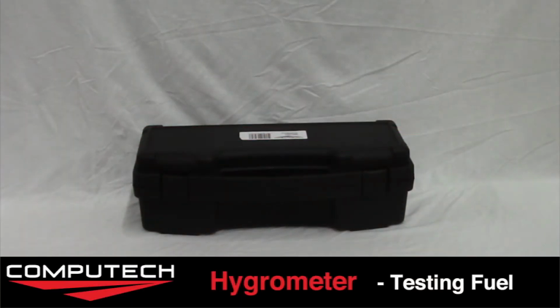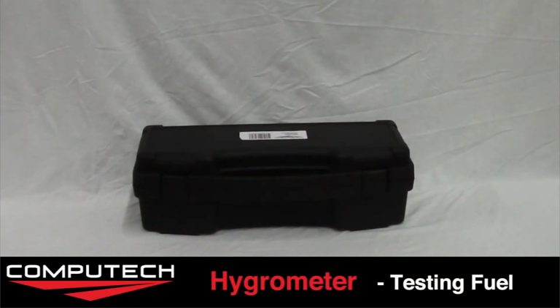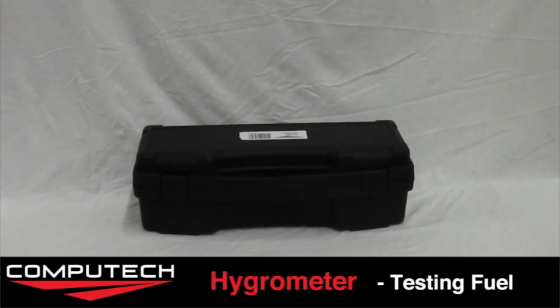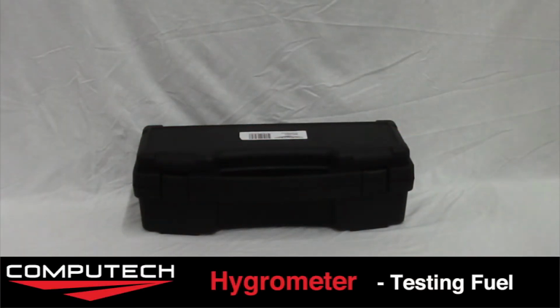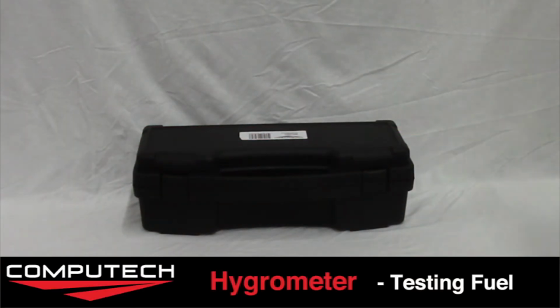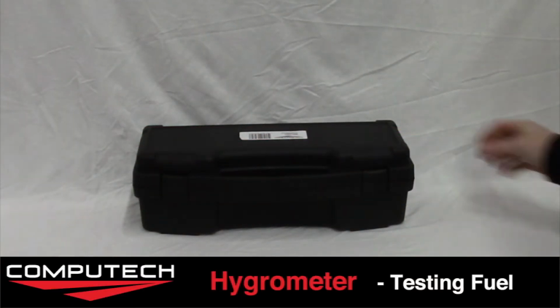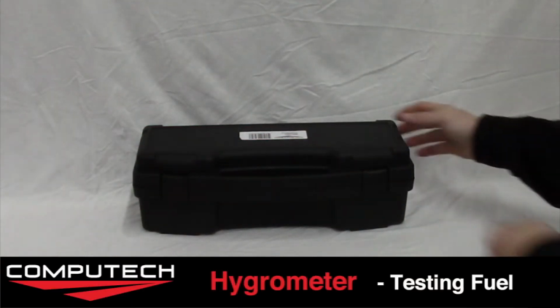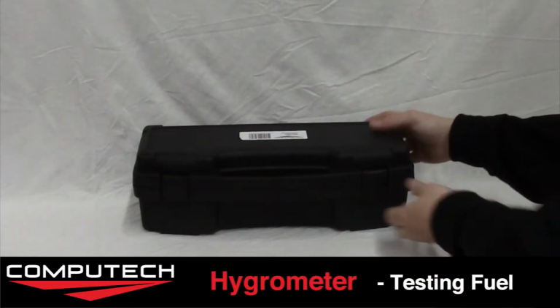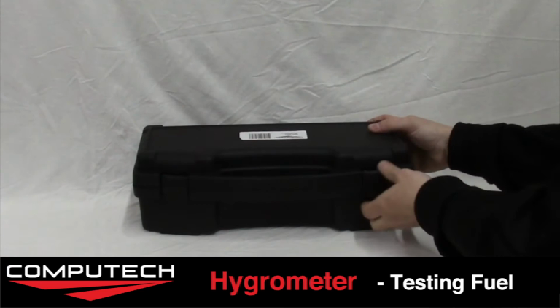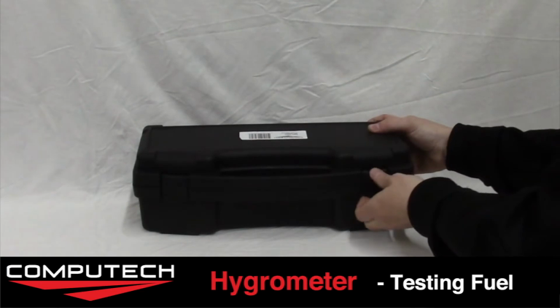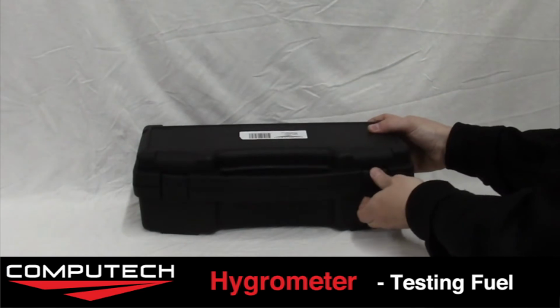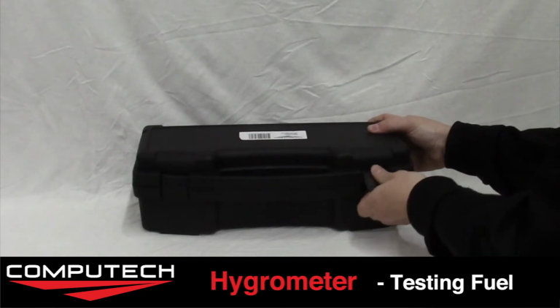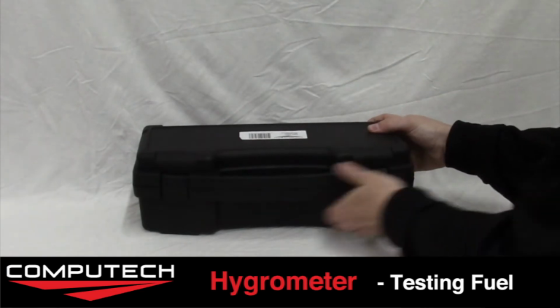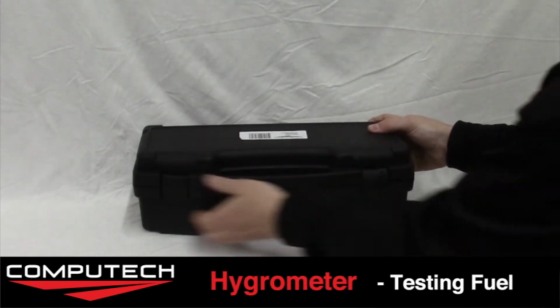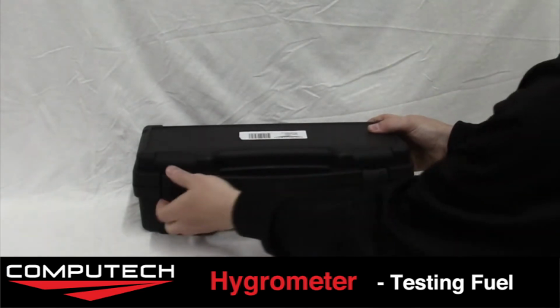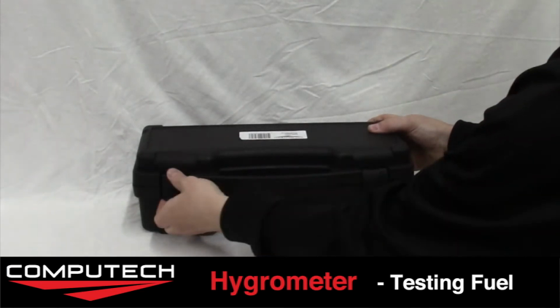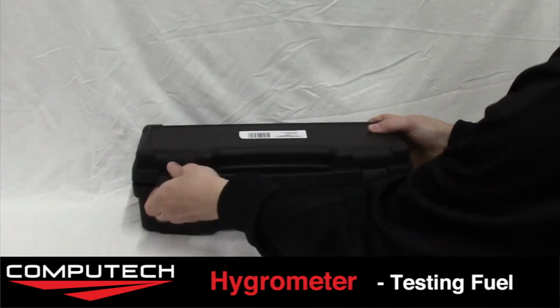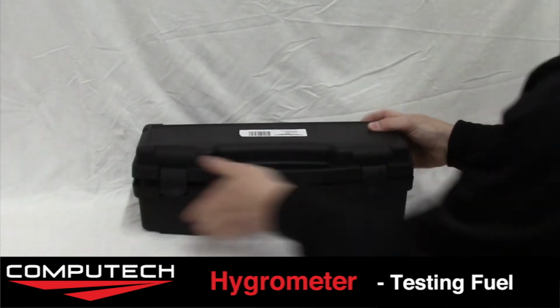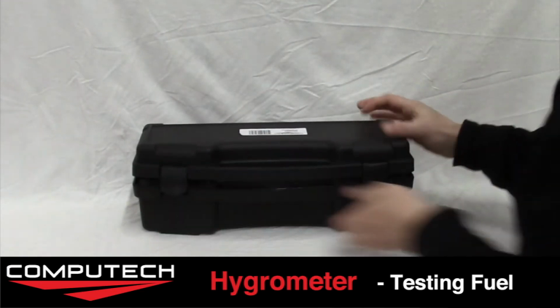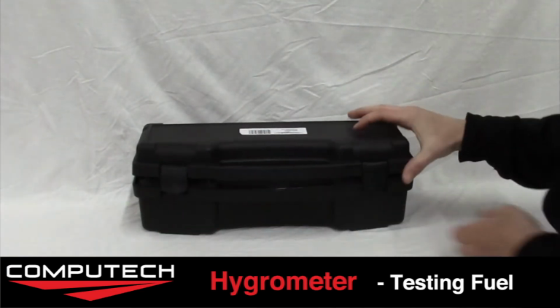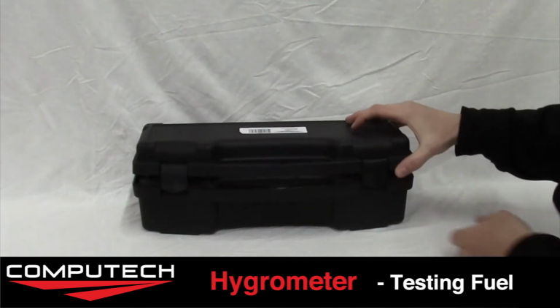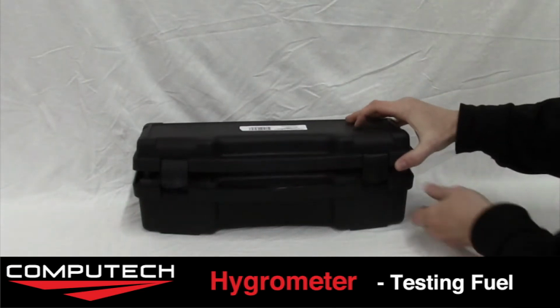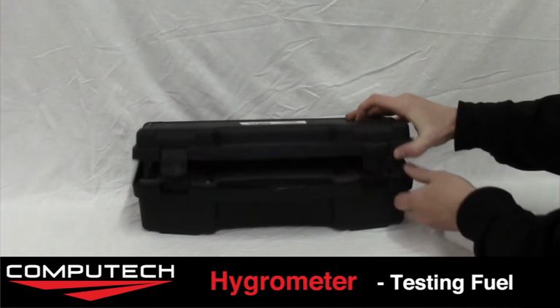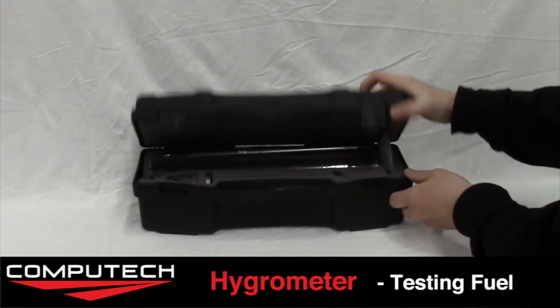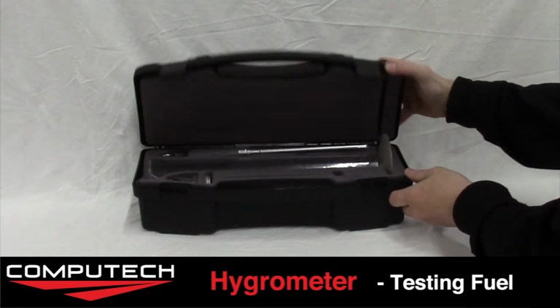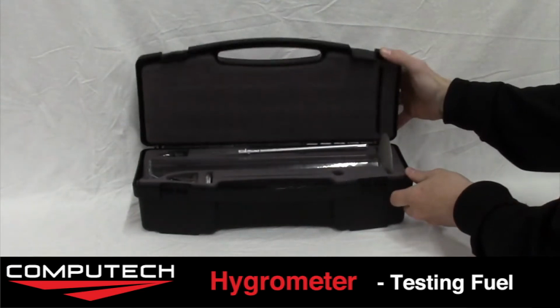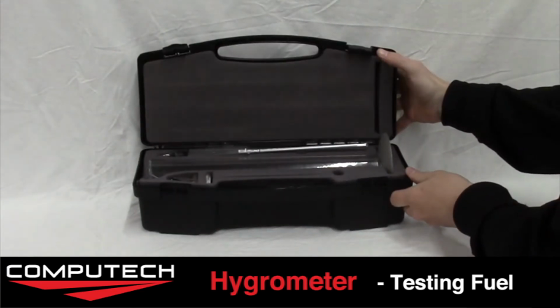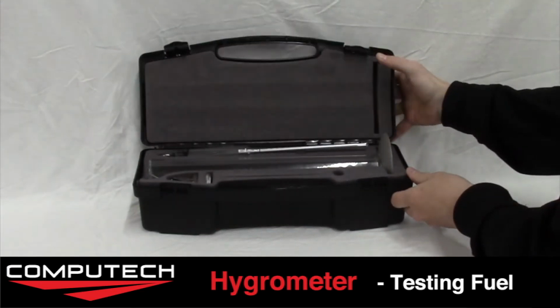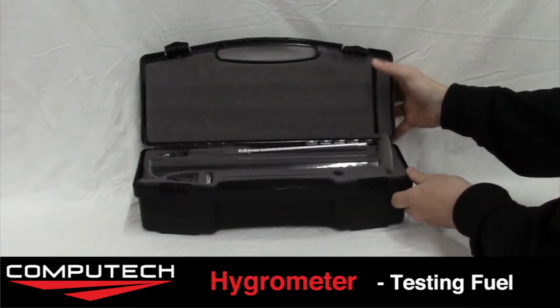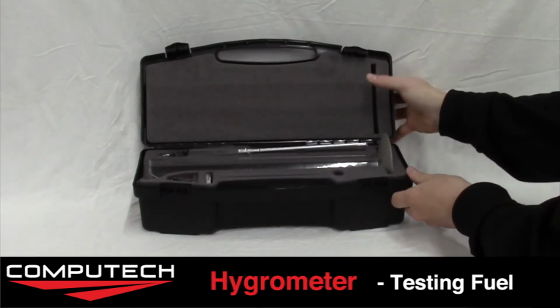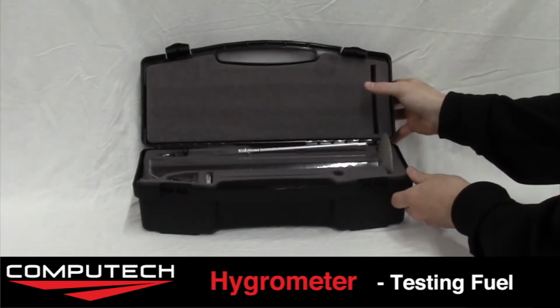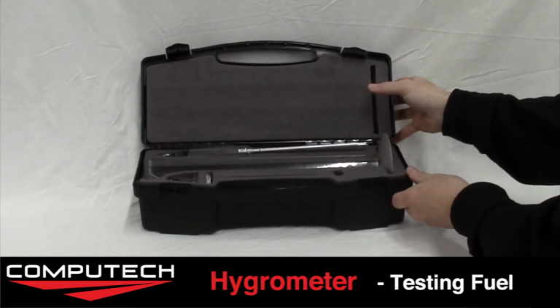I'm Matt with Computech and today we're going to show you how to measure the specific gravity of your methanol fuel.